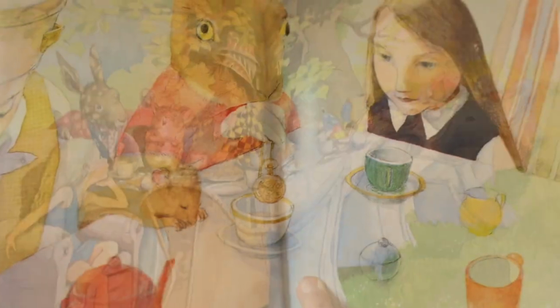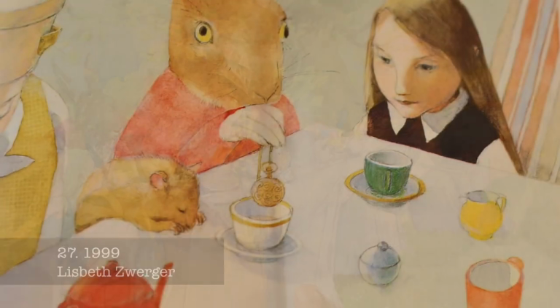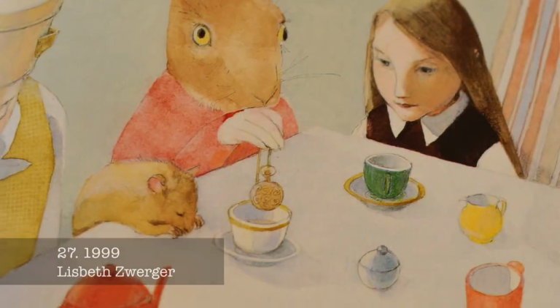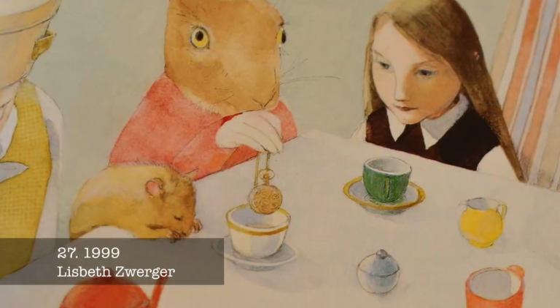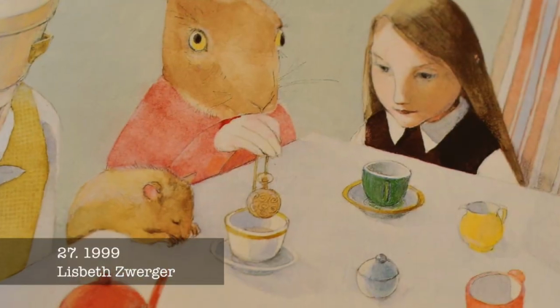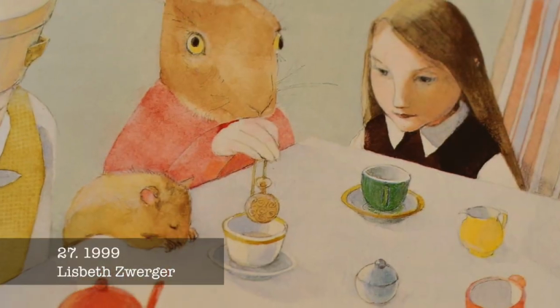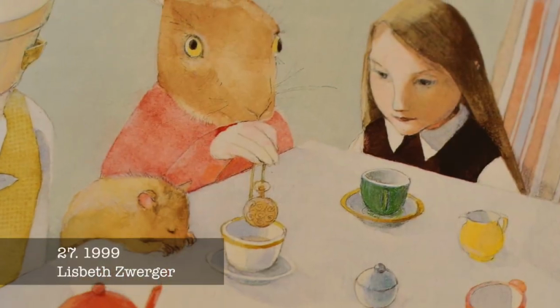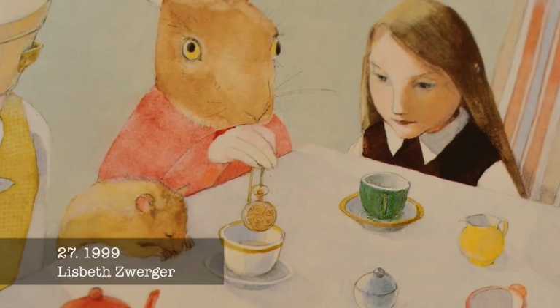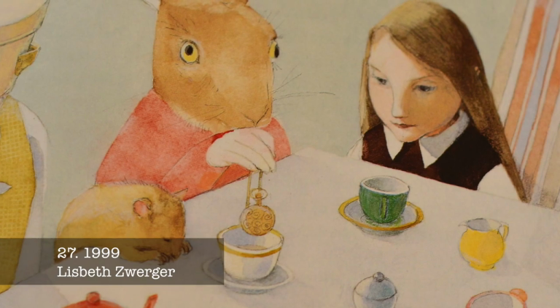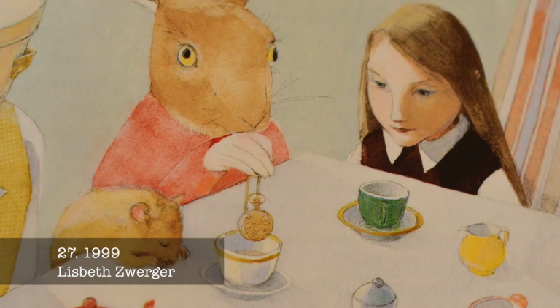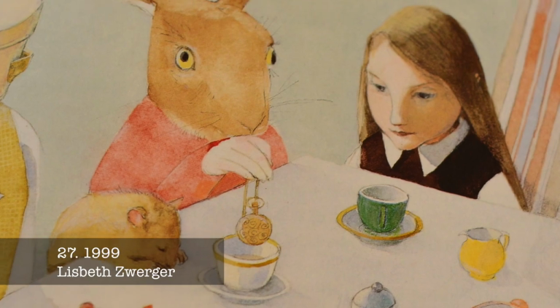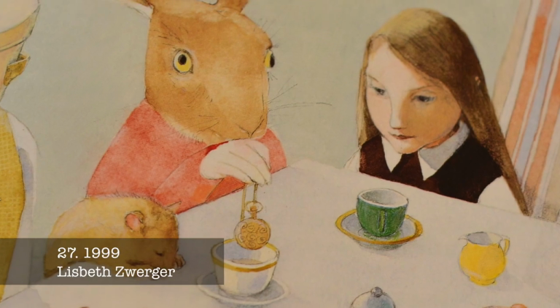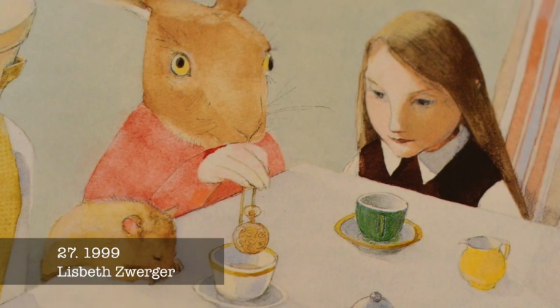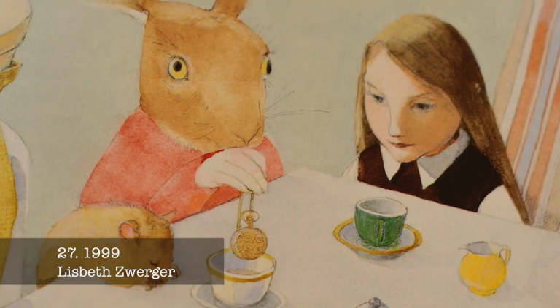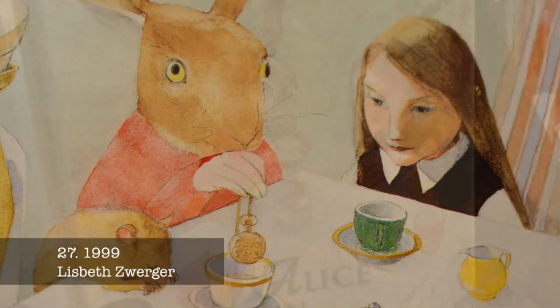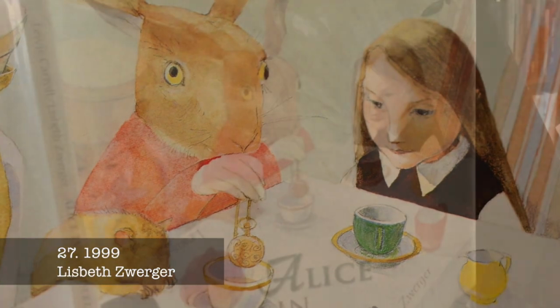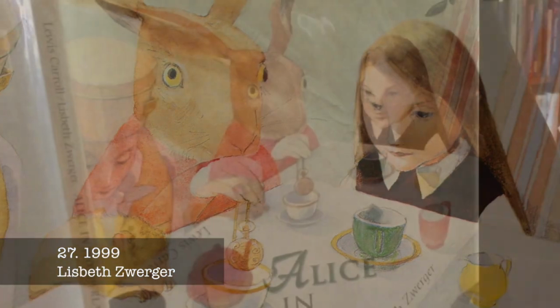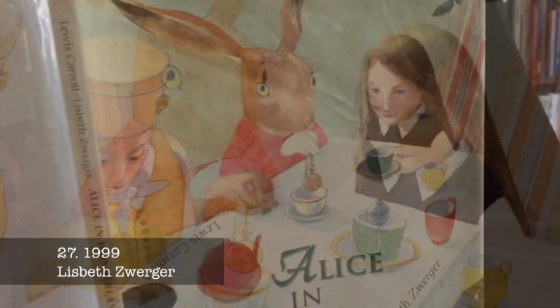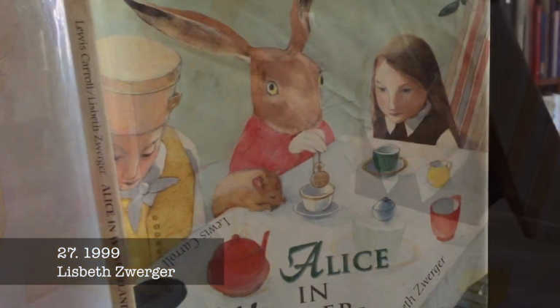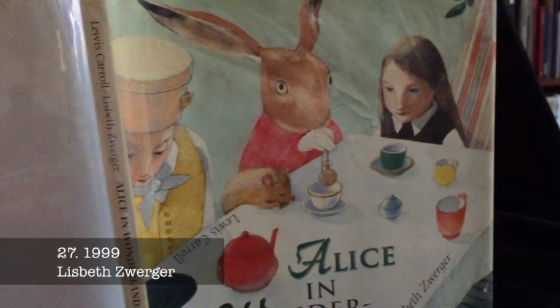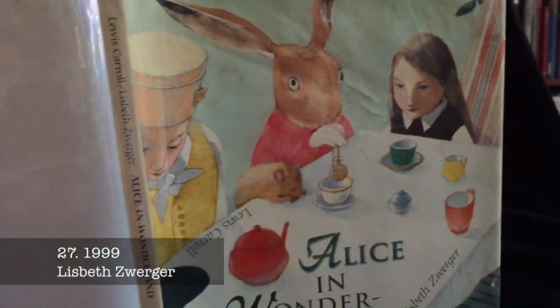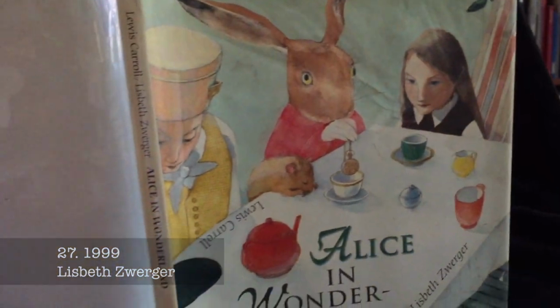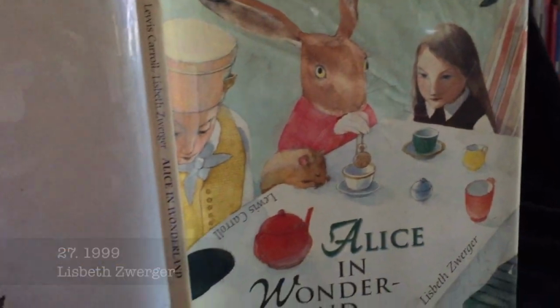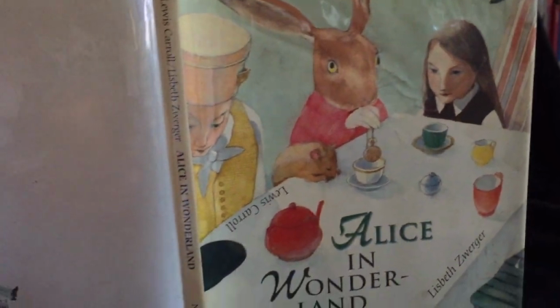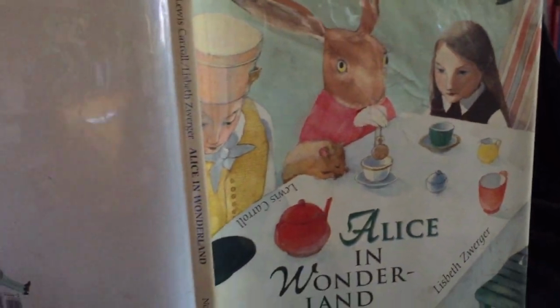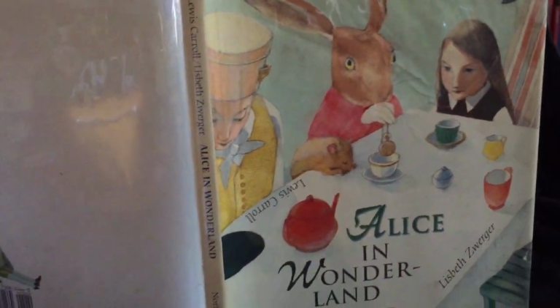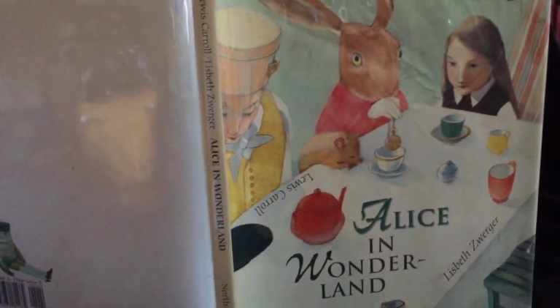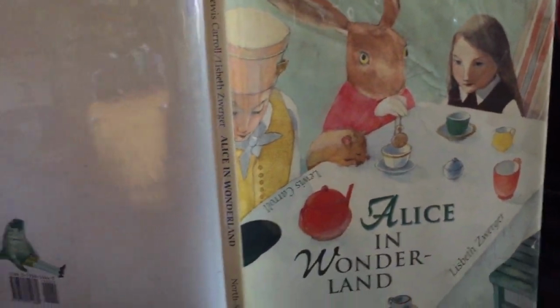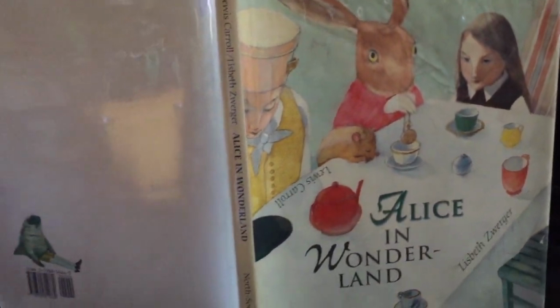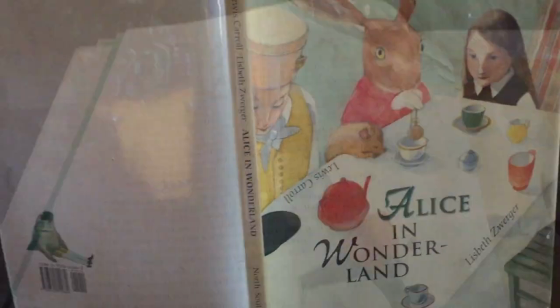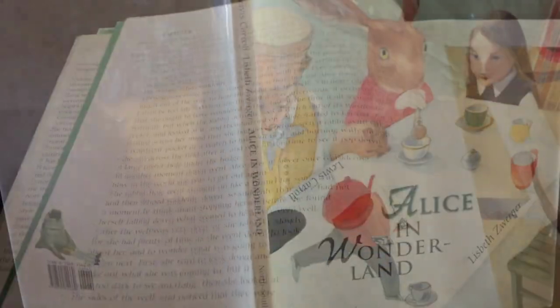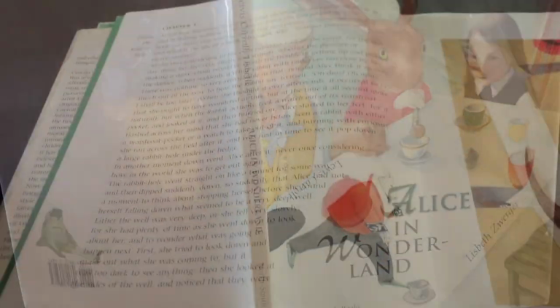Enchanting soft watercolours by Lisbeth Zwerger feature a delightful Wonderland of whimsy.